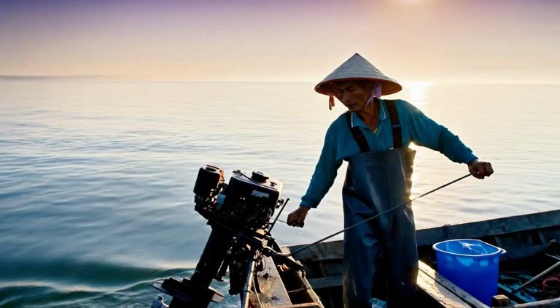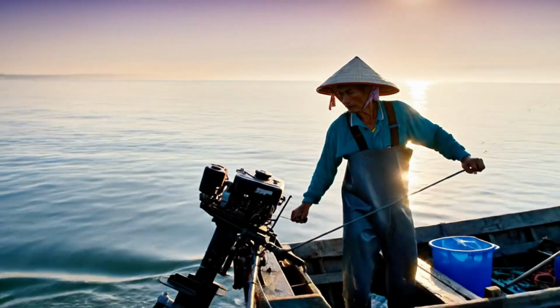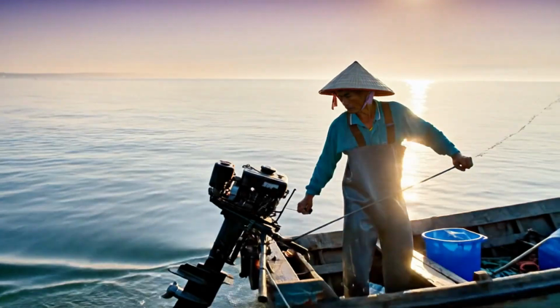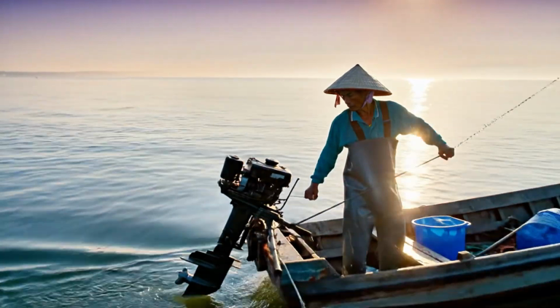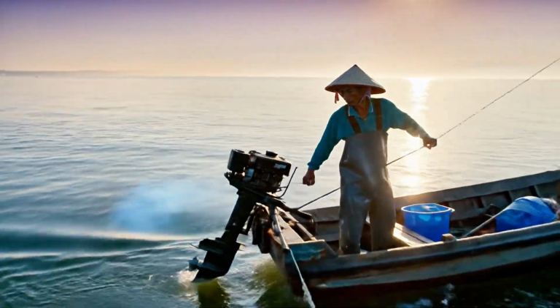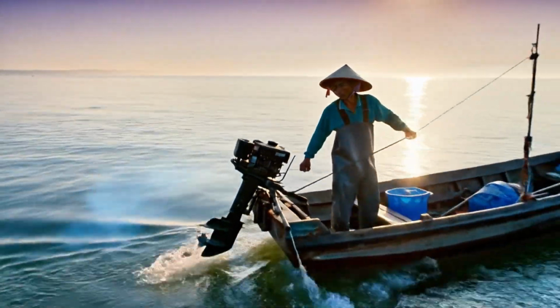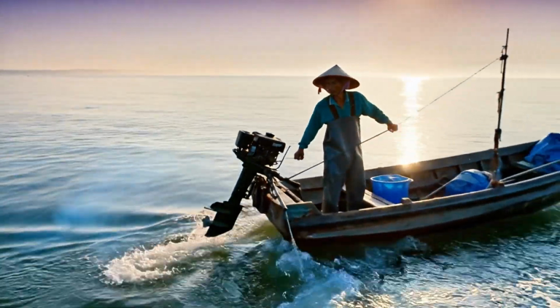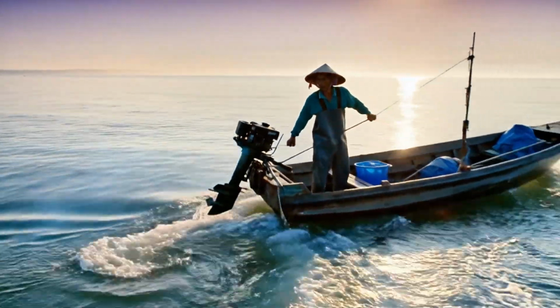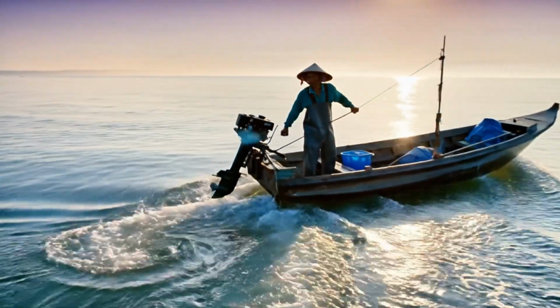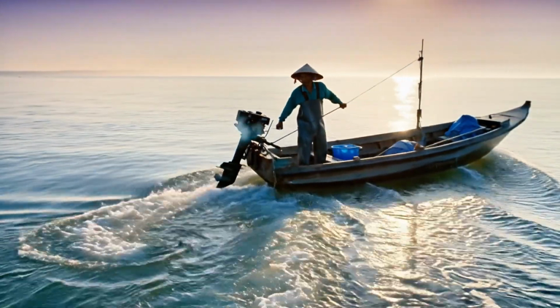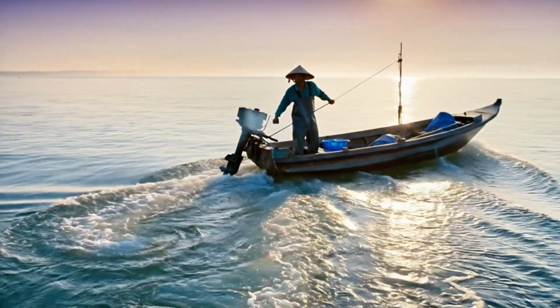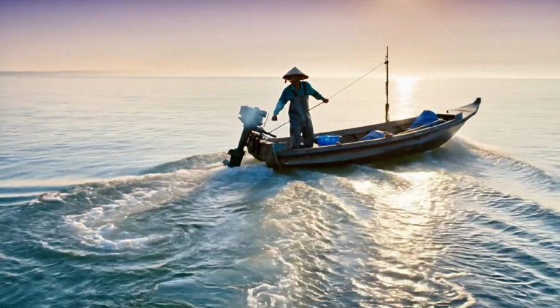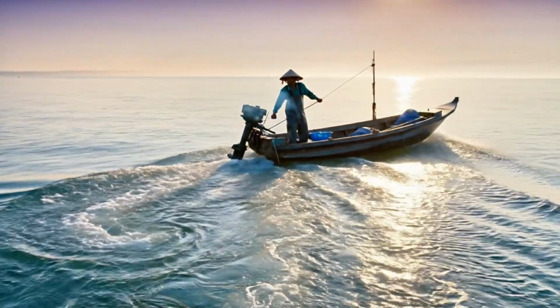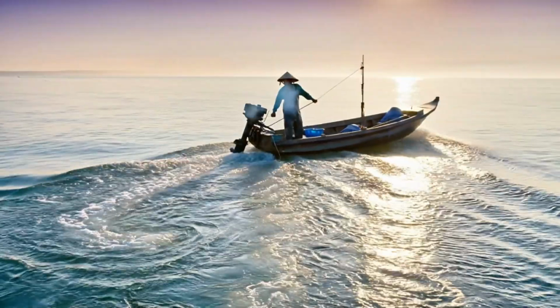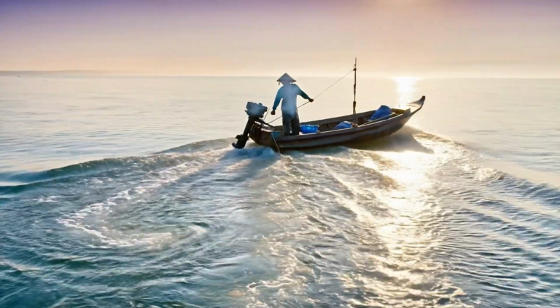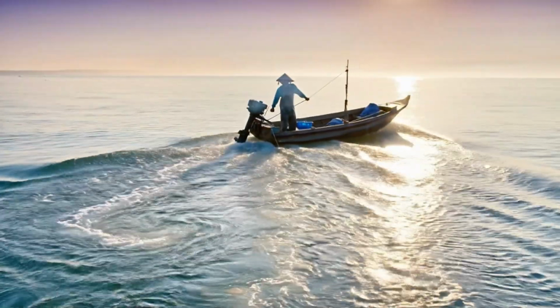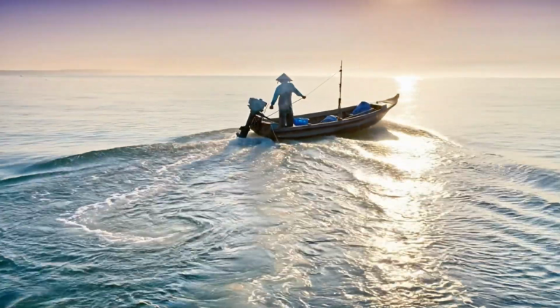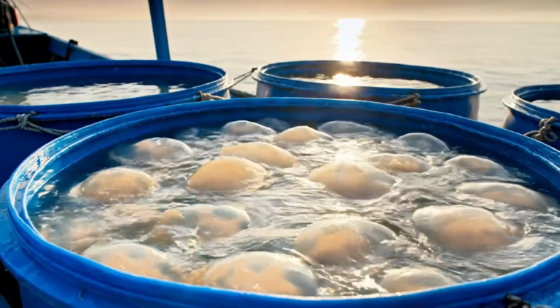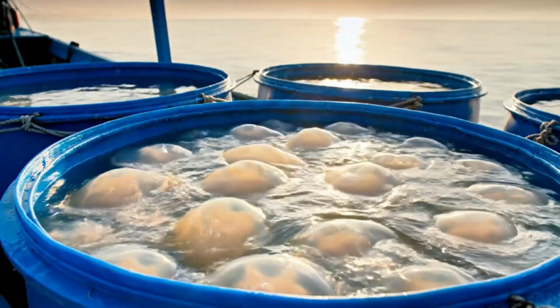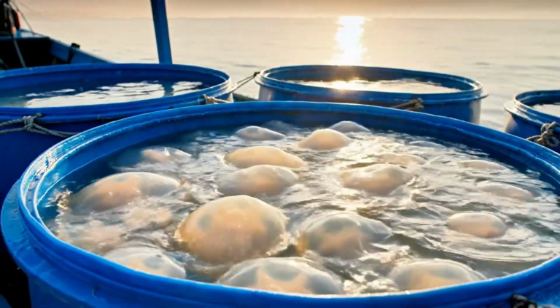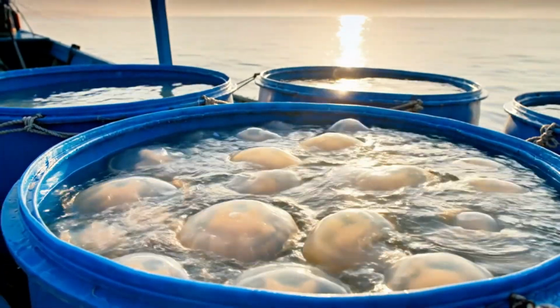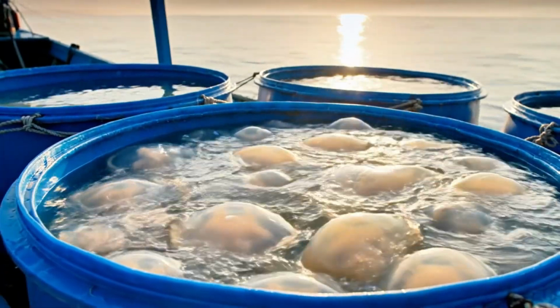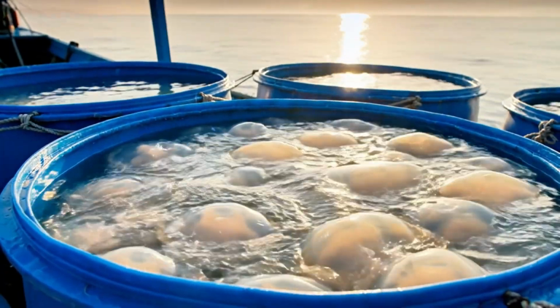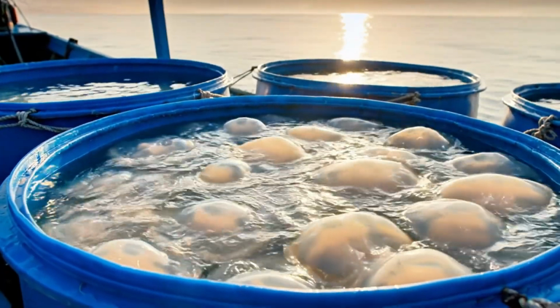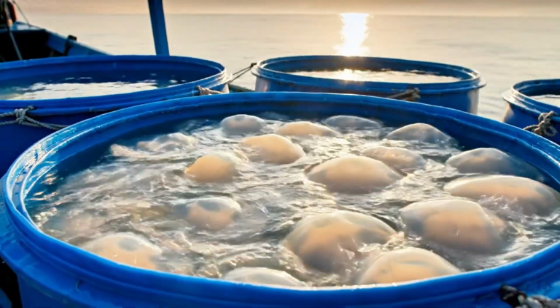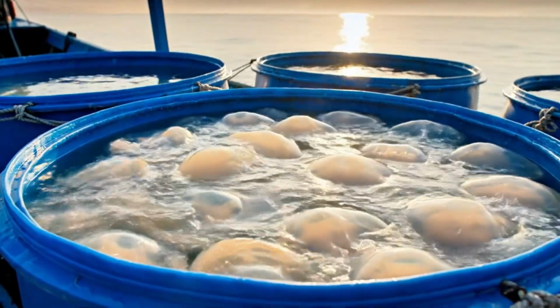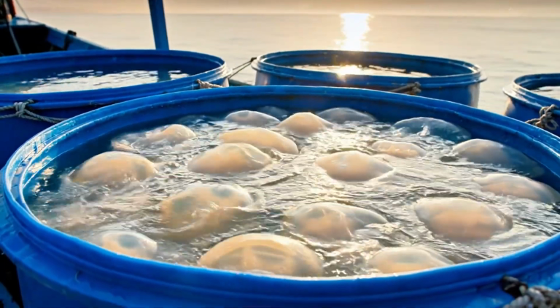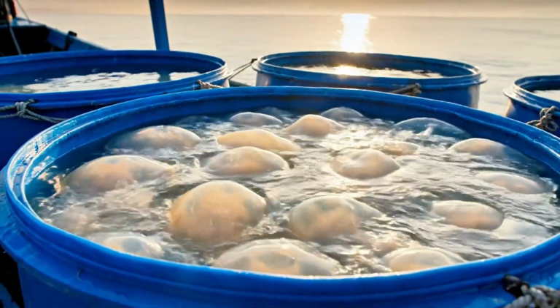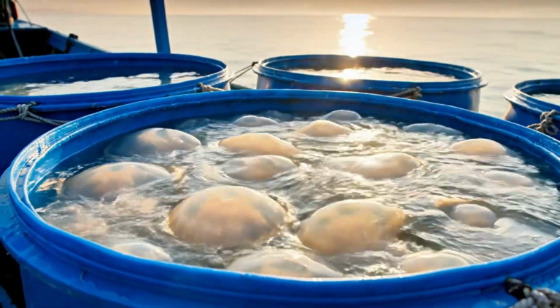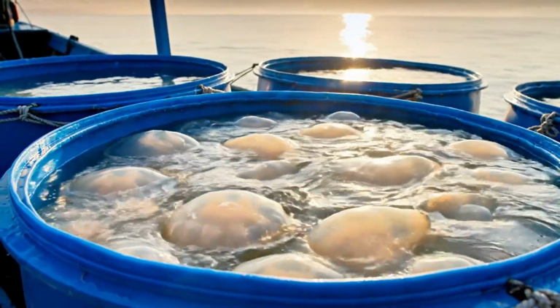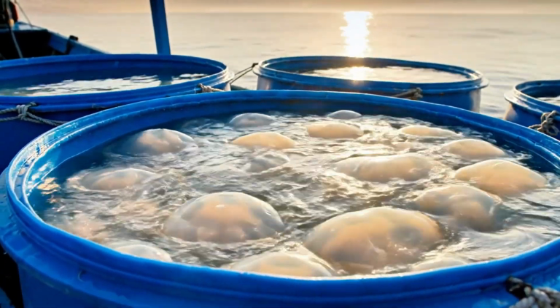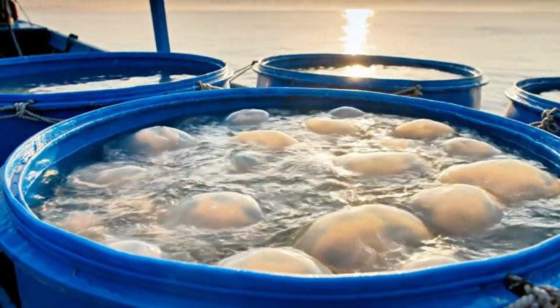The catch is stored in large plastic tanks filled with seawater to maintain freshness. Within a few hours, the boats return to shore, their holds filled with hundreds of glistening, moon-like jellyfish.